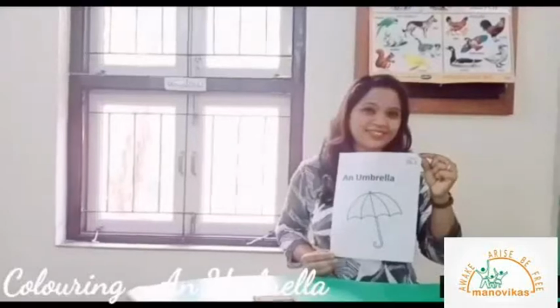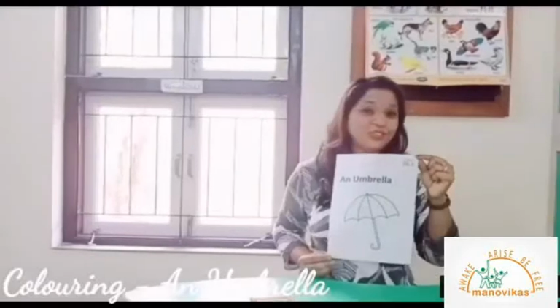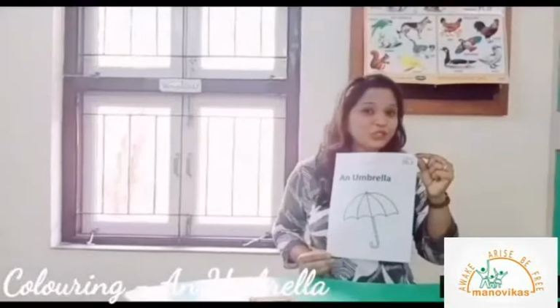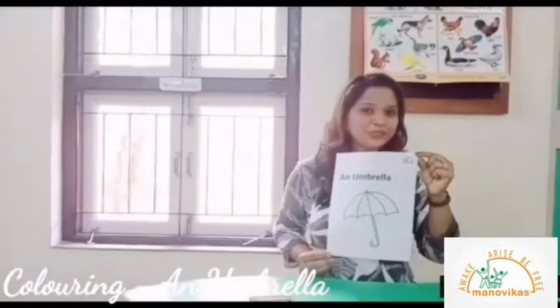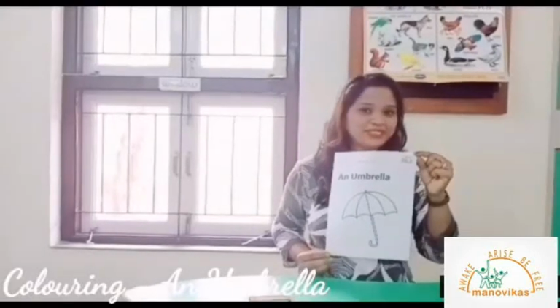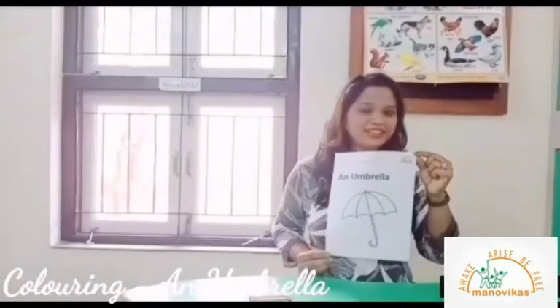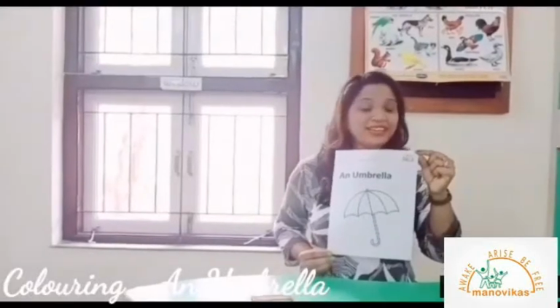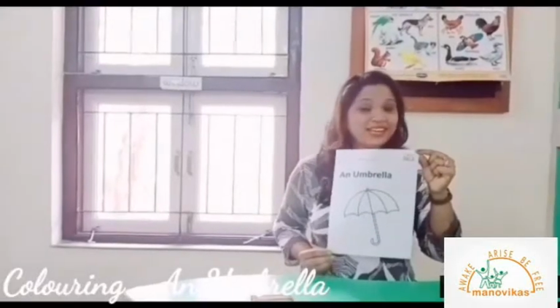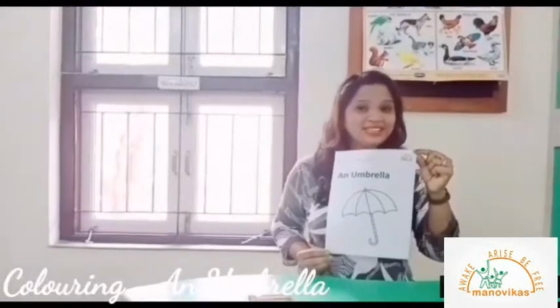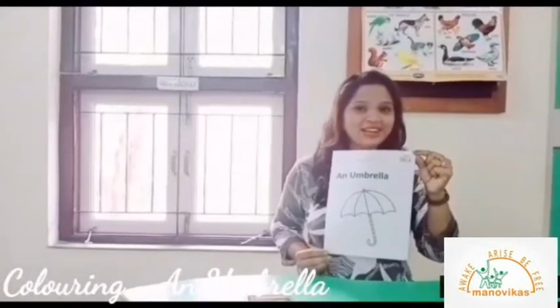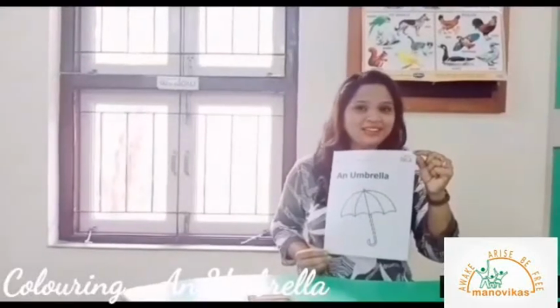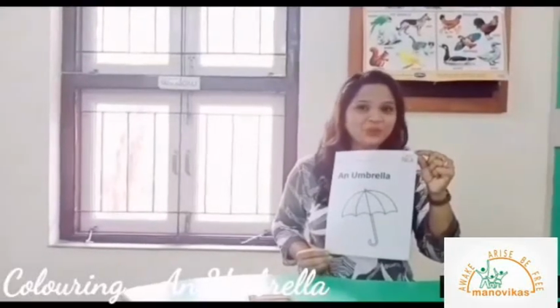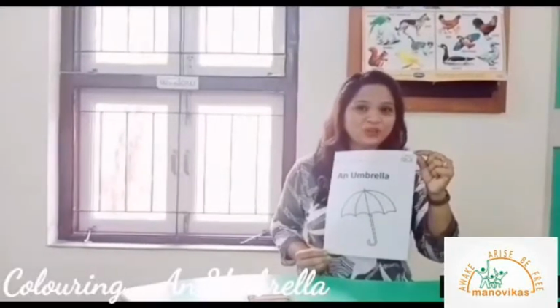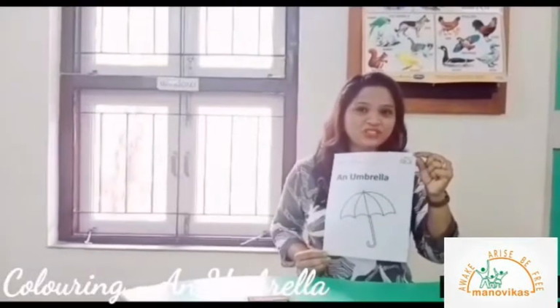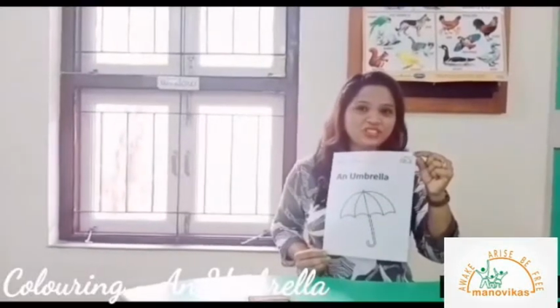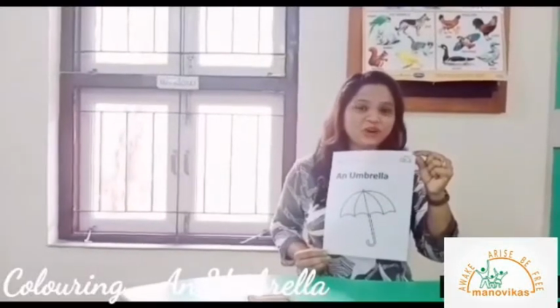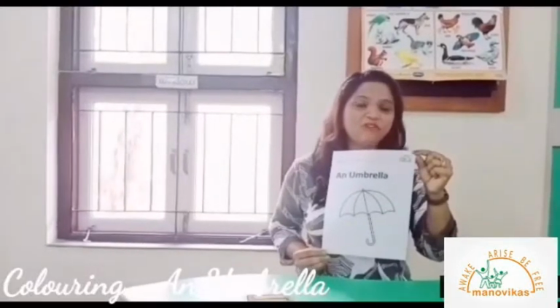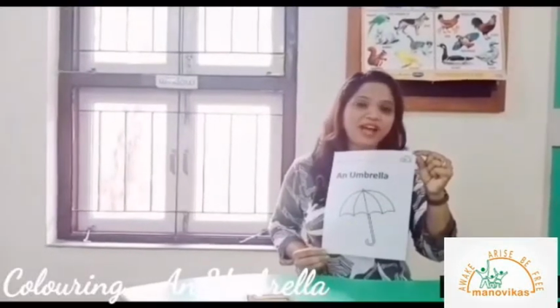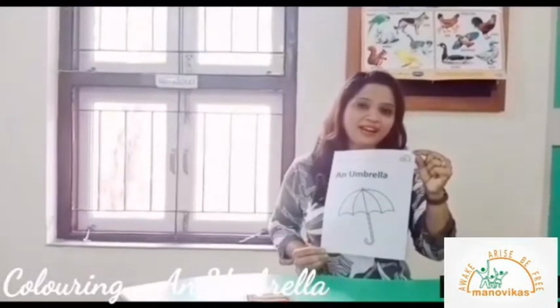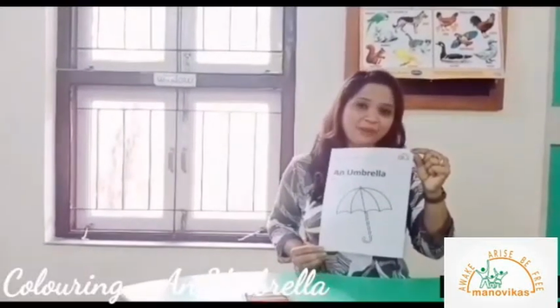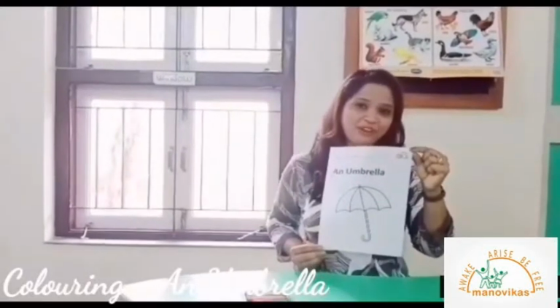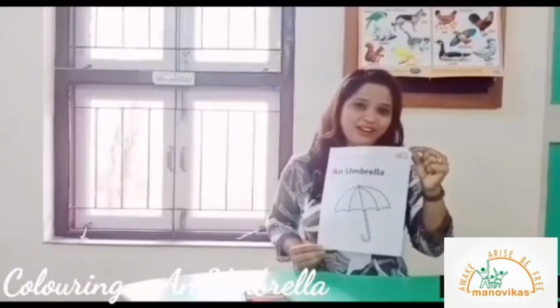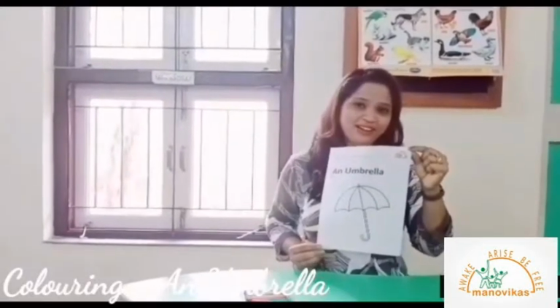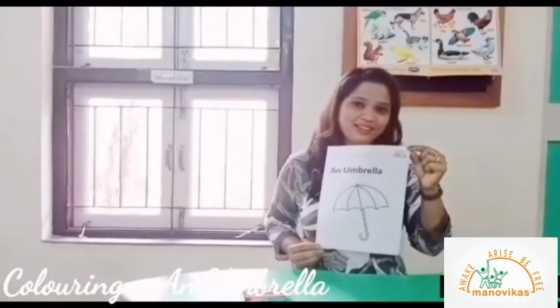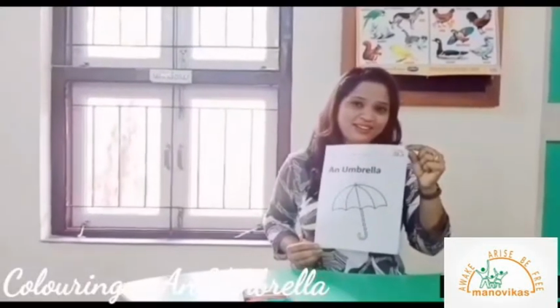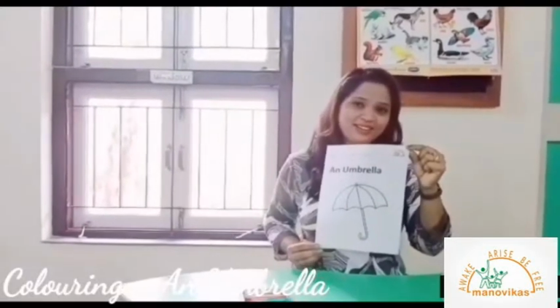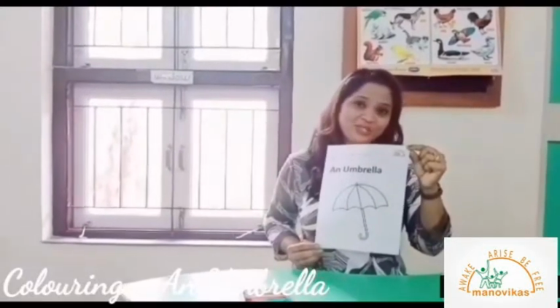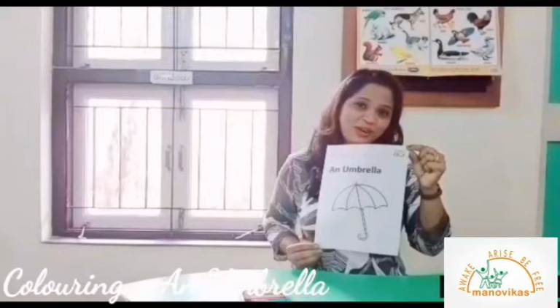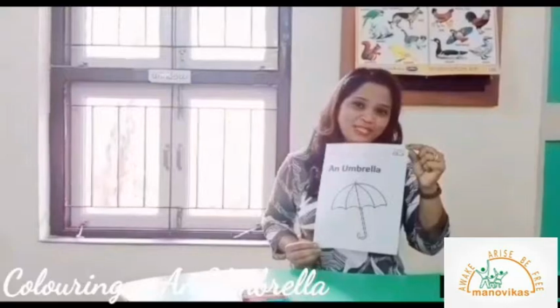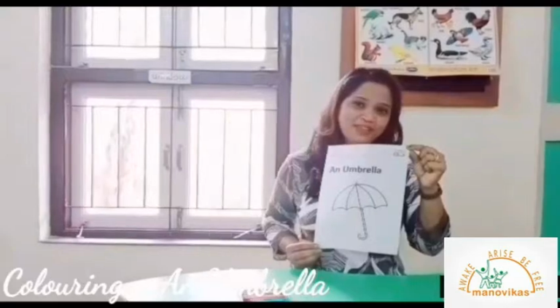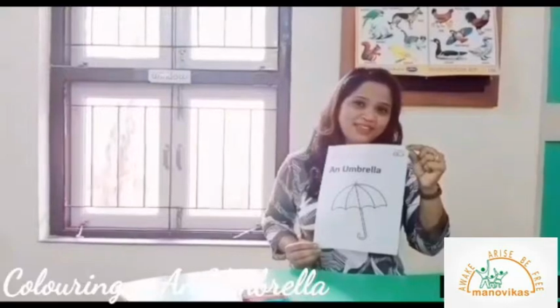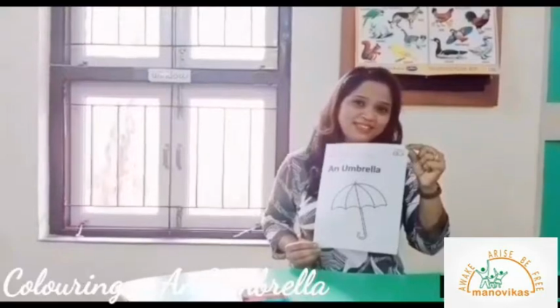Children, let us color the worksheet of an umbrella, so let's begin.